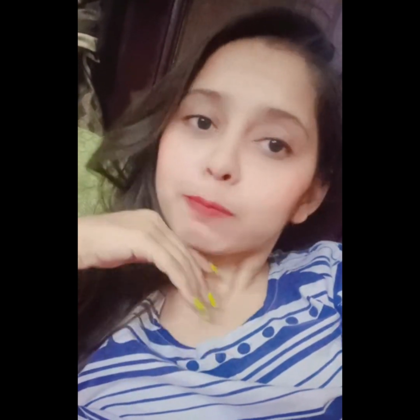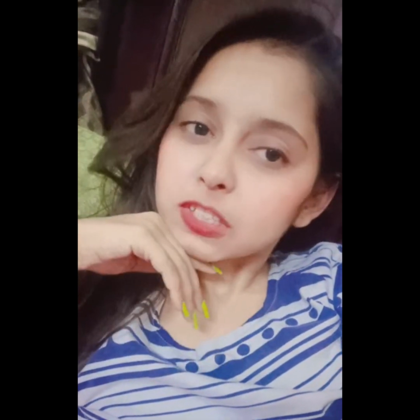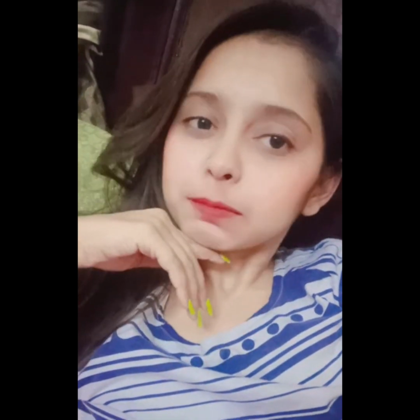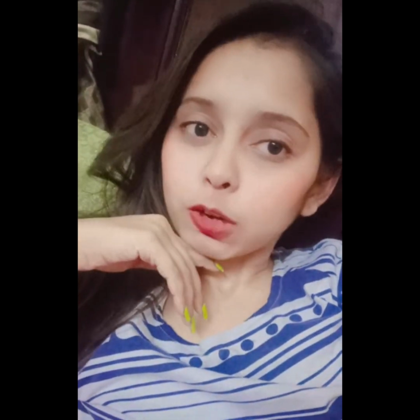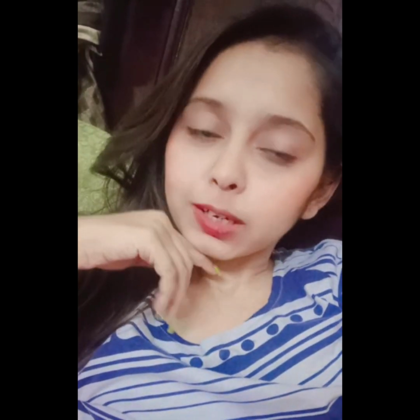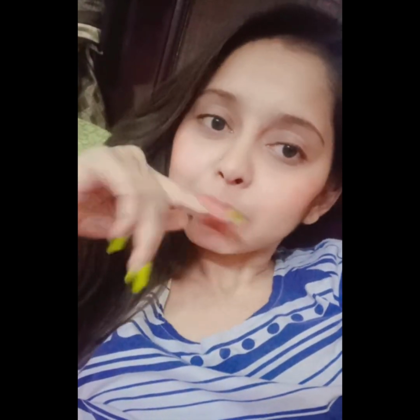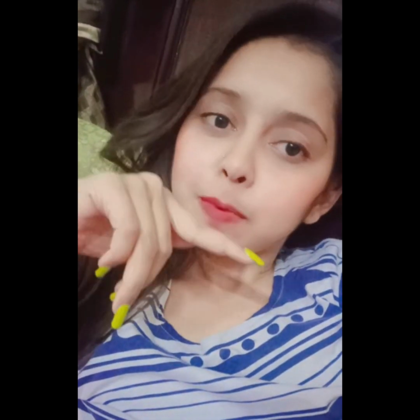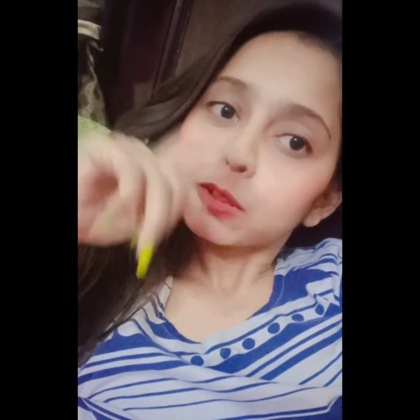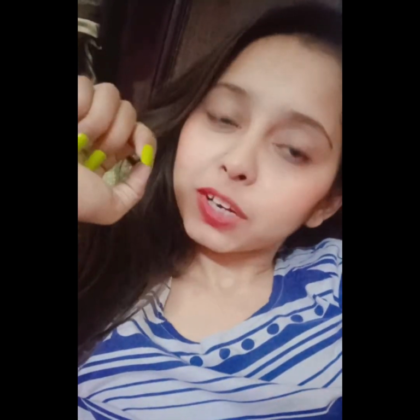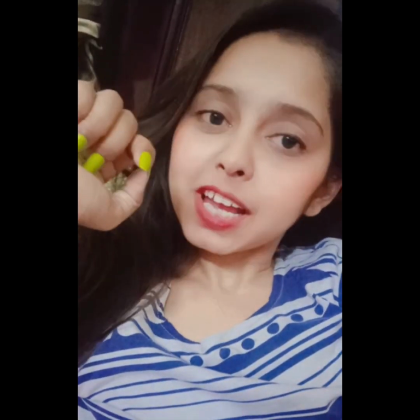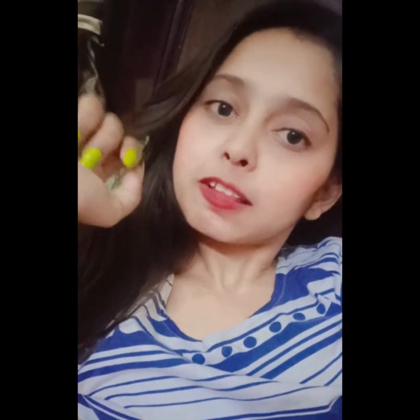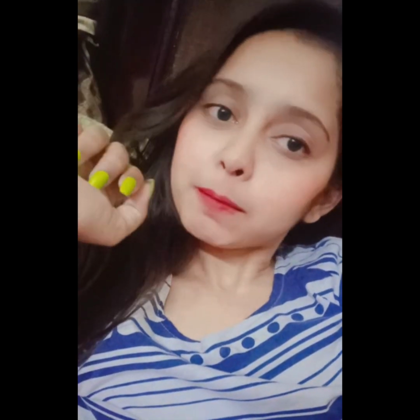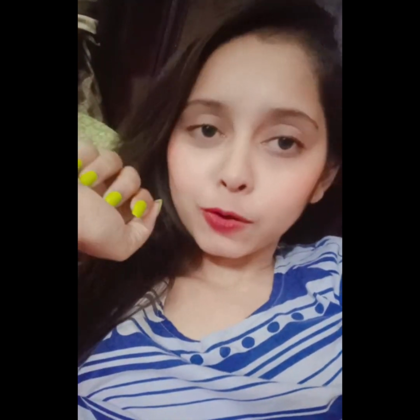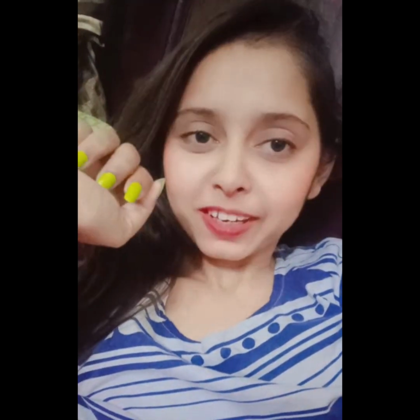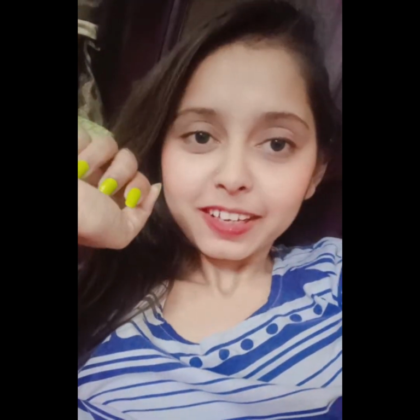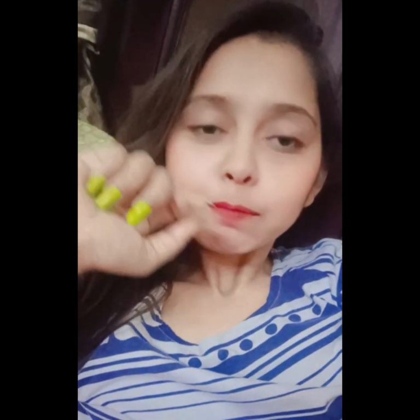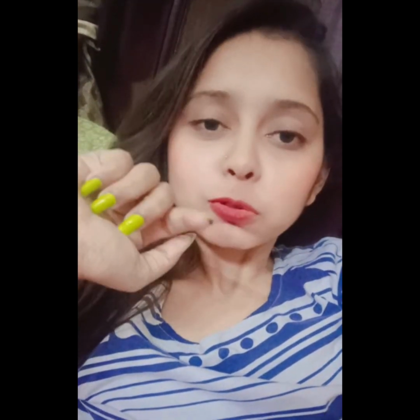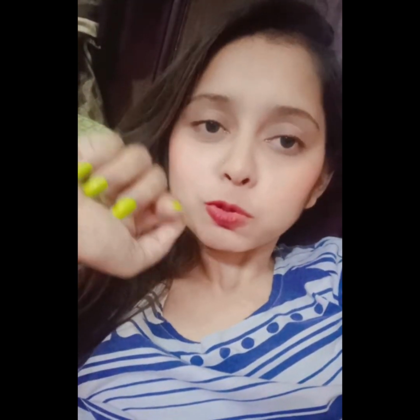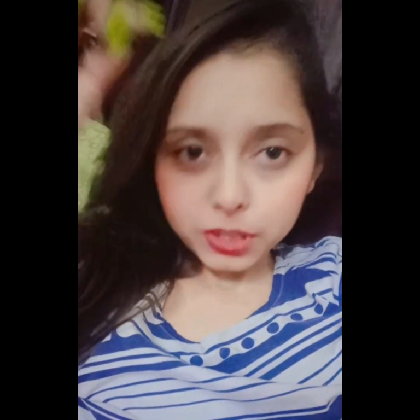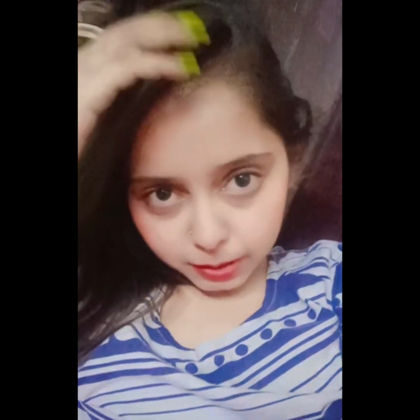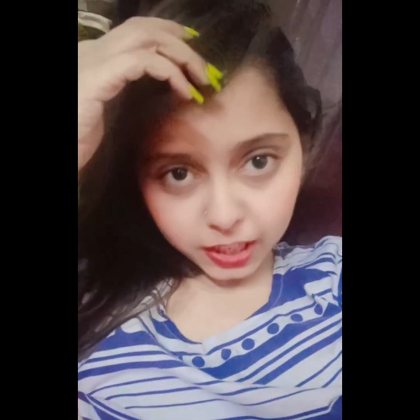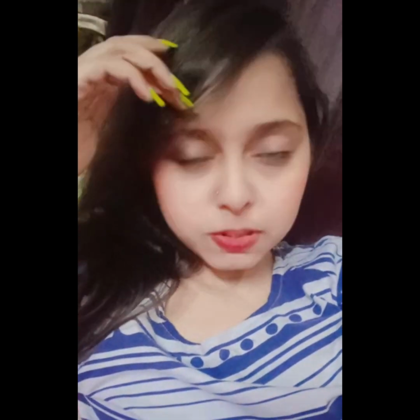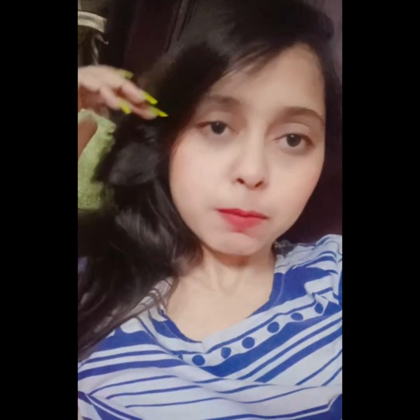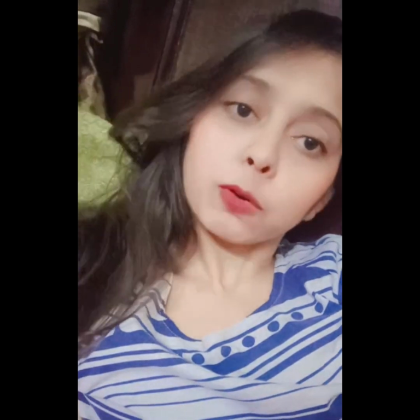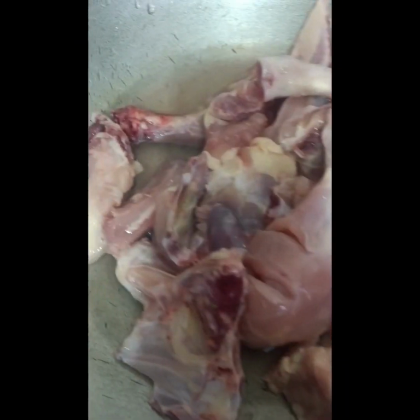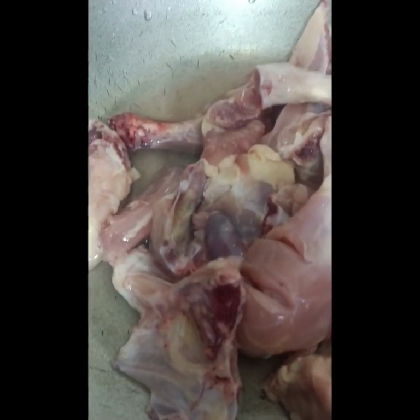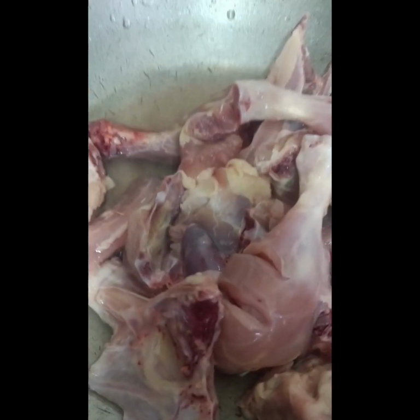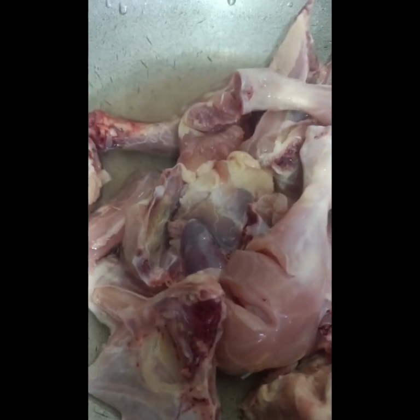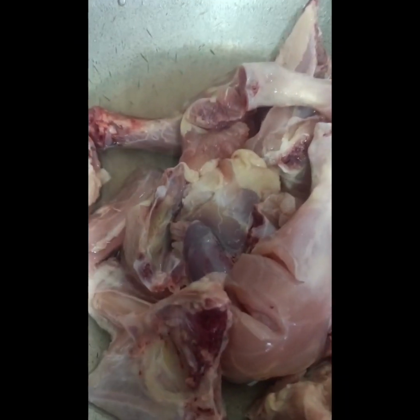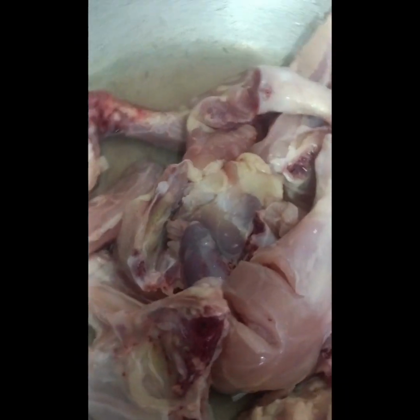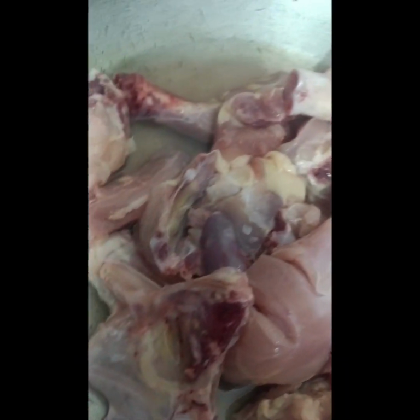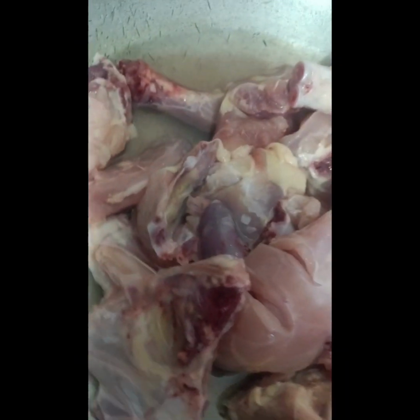But I will make chicken. My mother will give me chicken. Let's start.